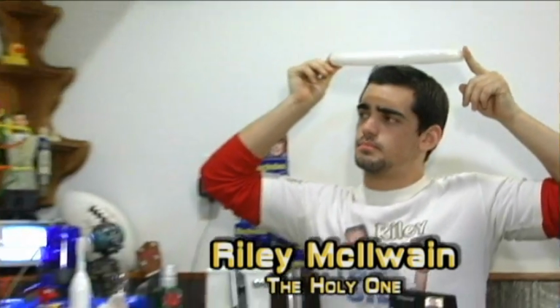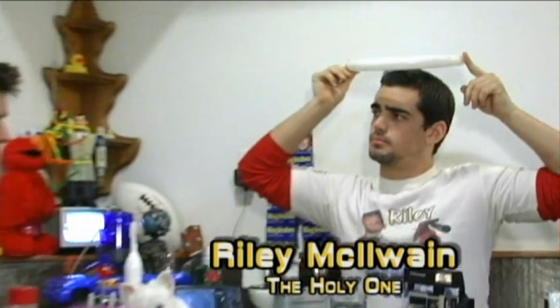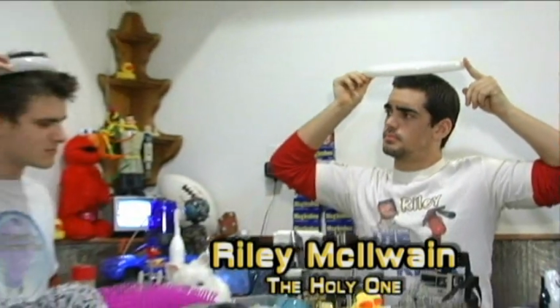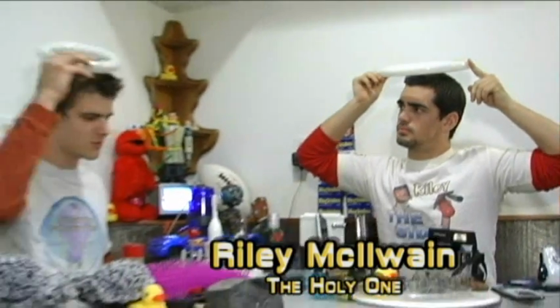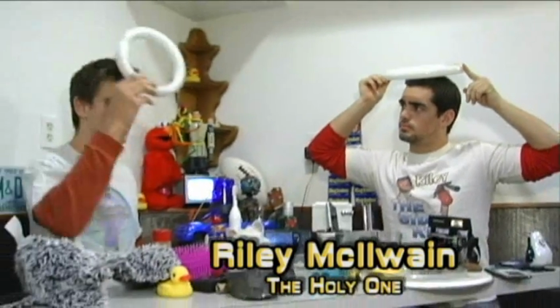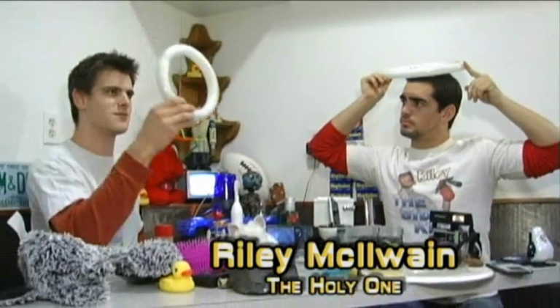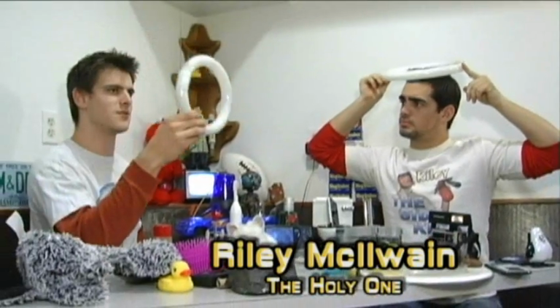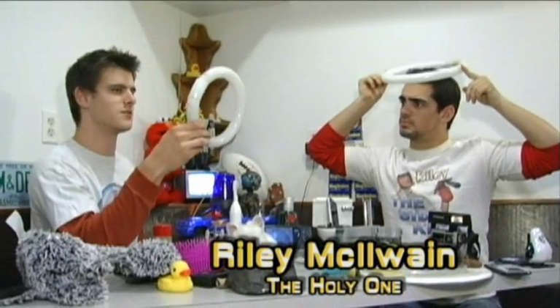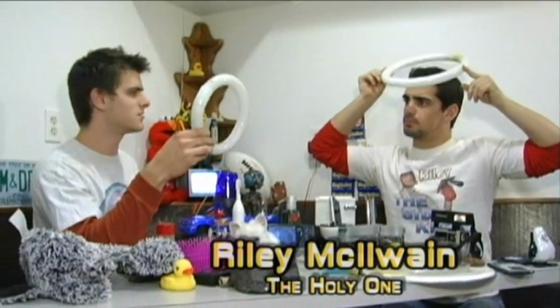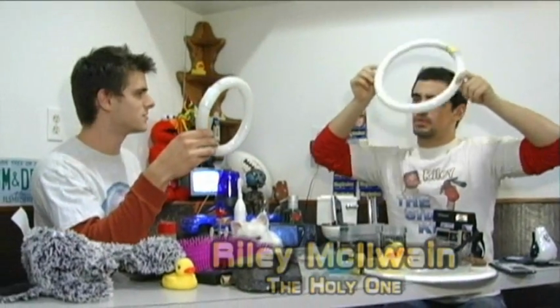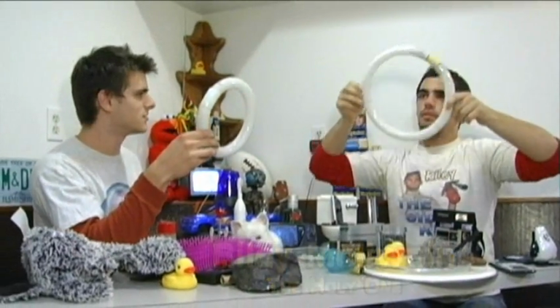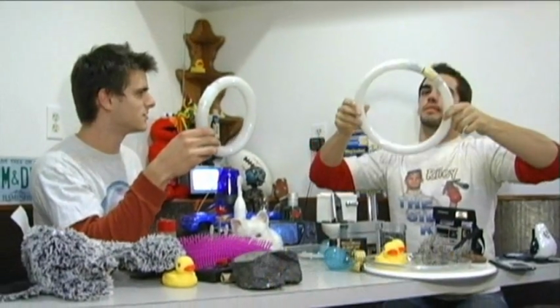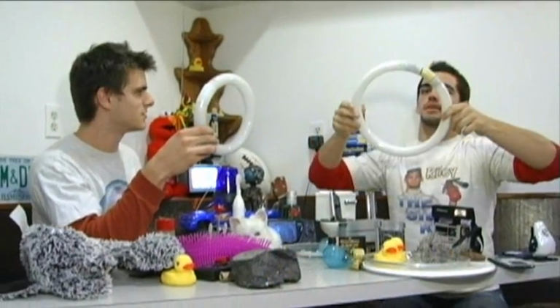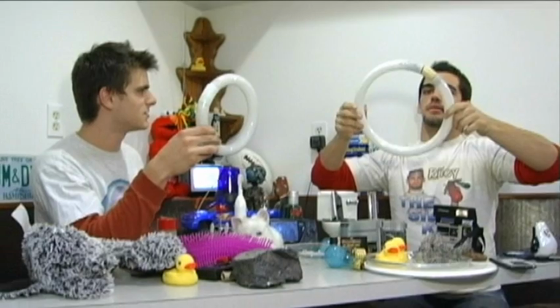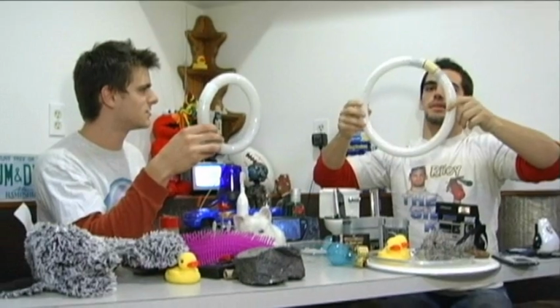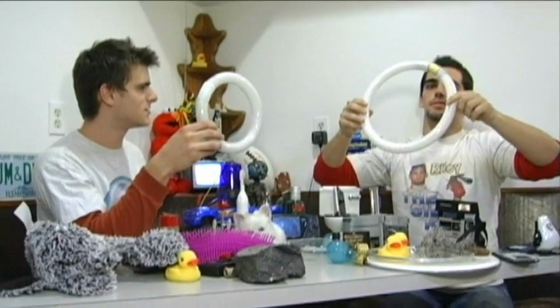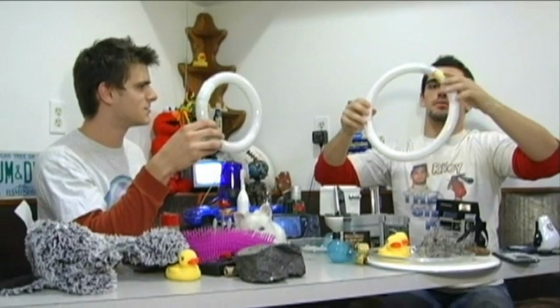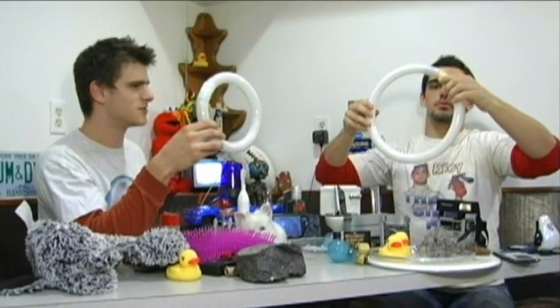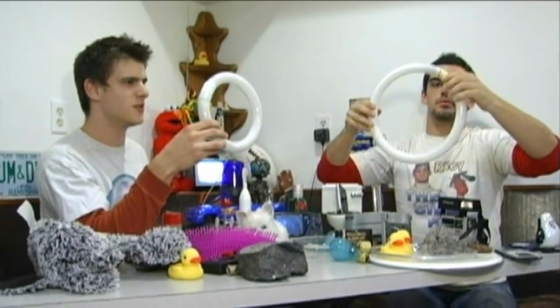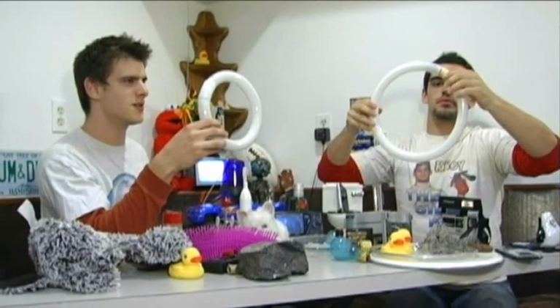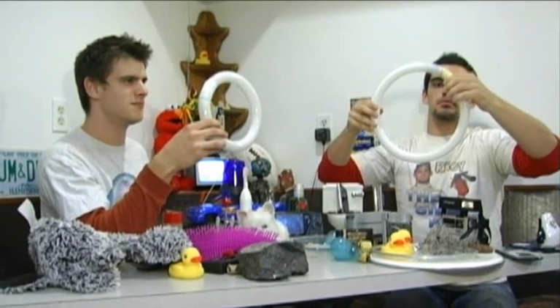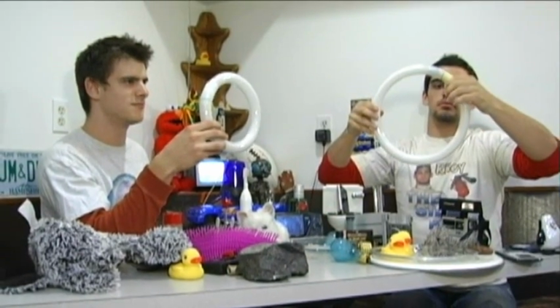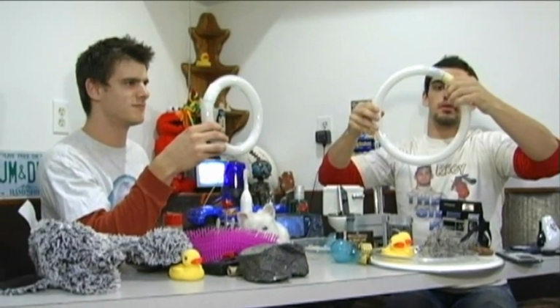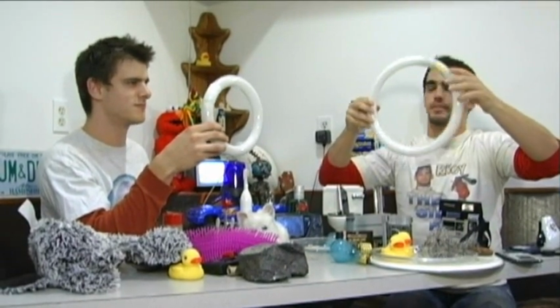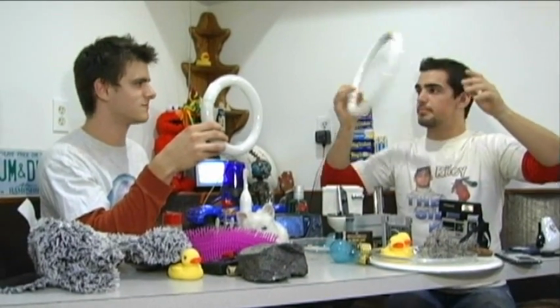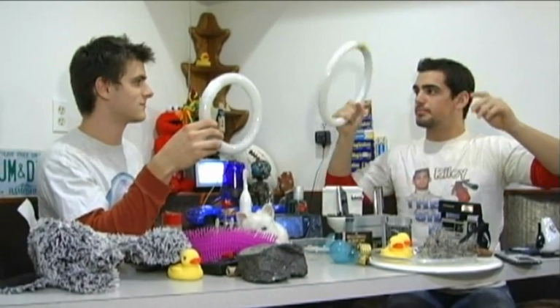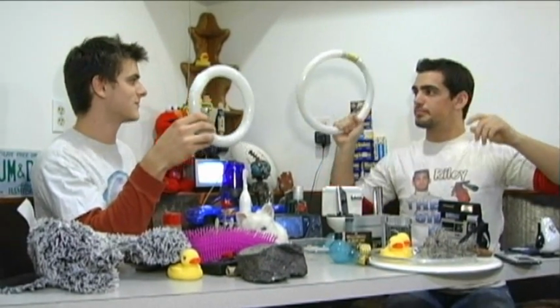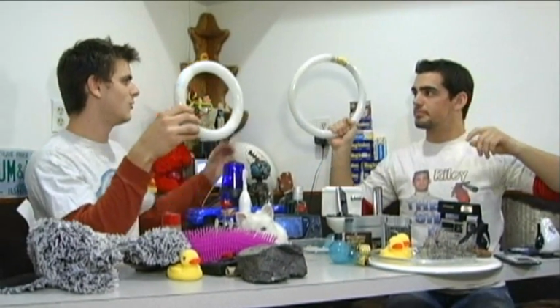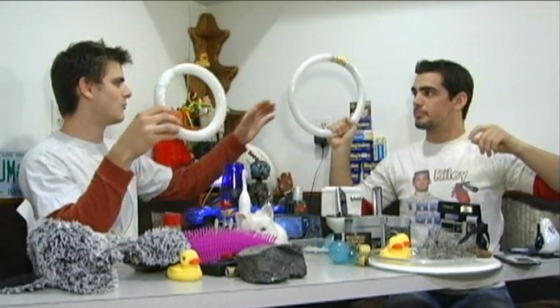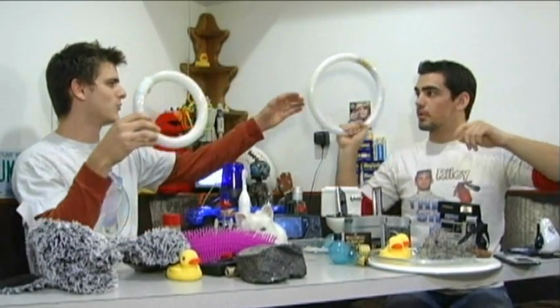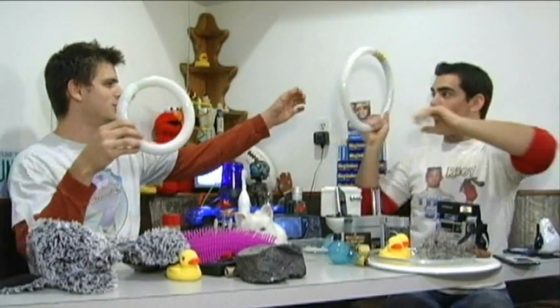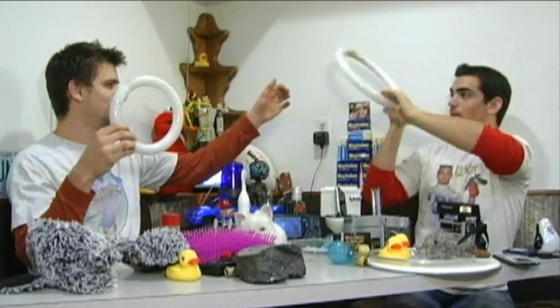So are we just gonna microwave these, or...? Yeah, I guess so. Okay. Alright.